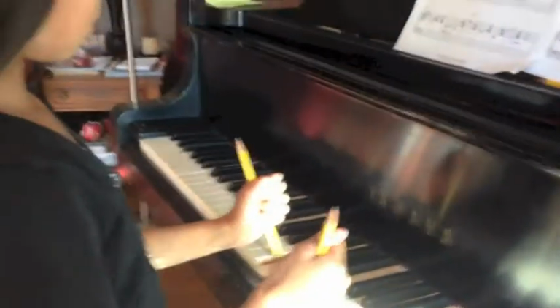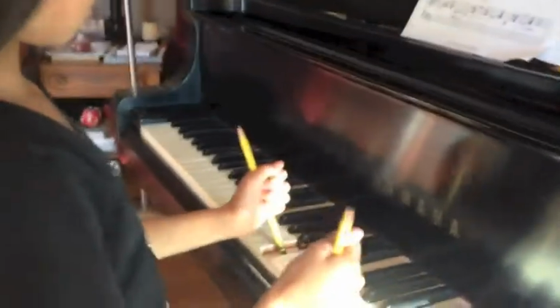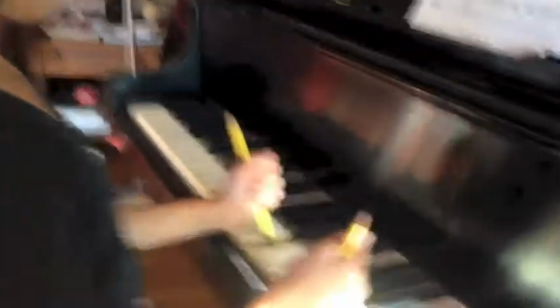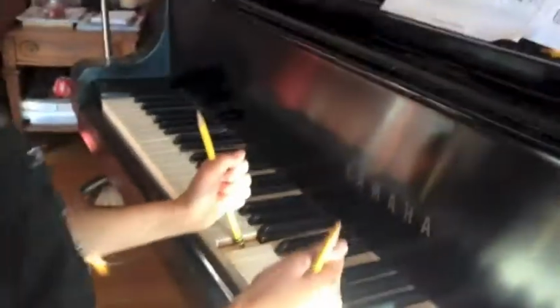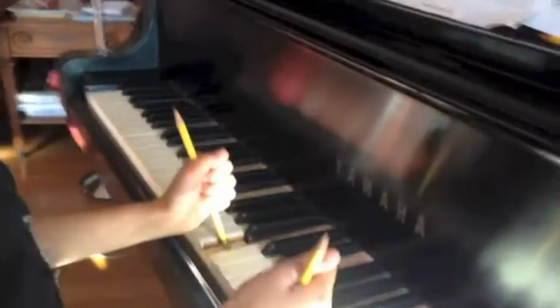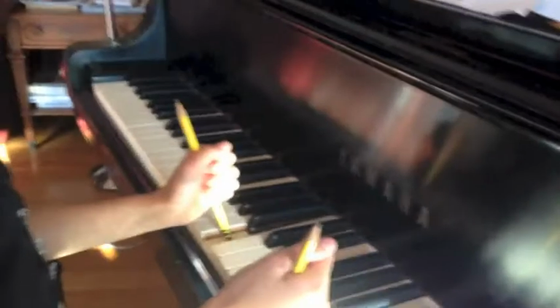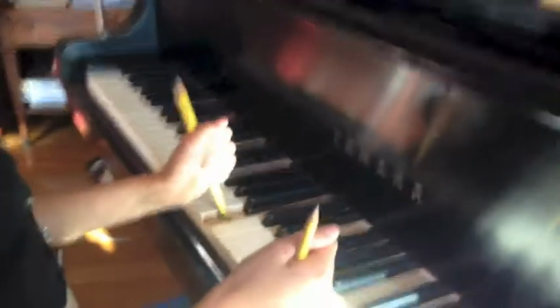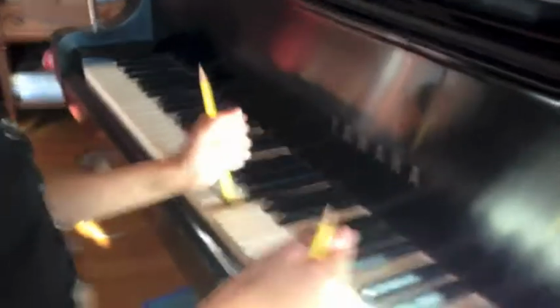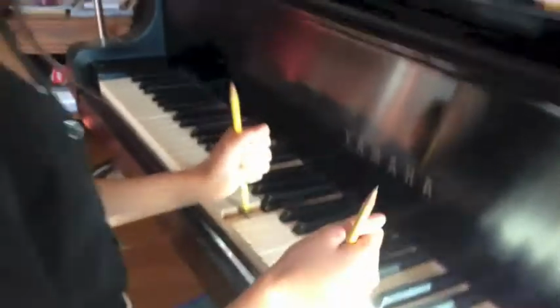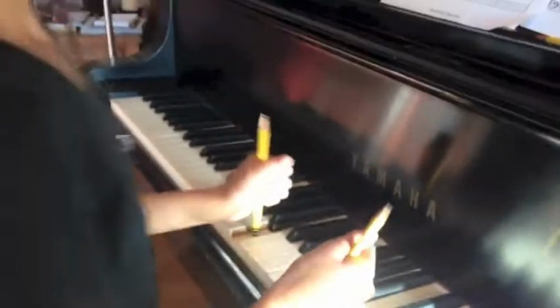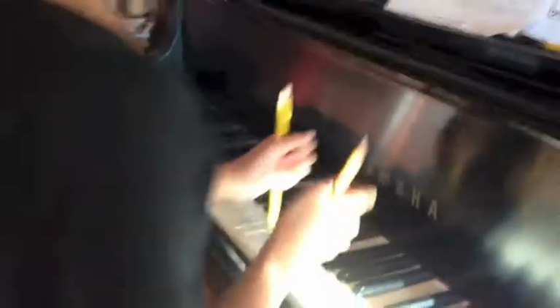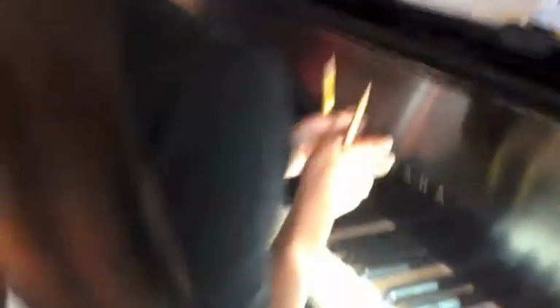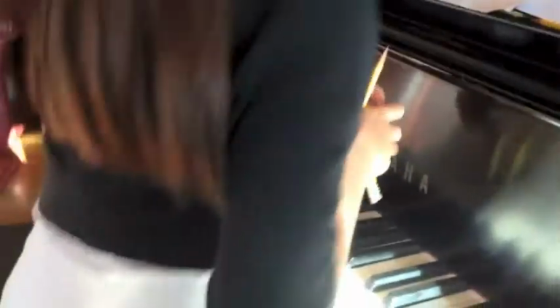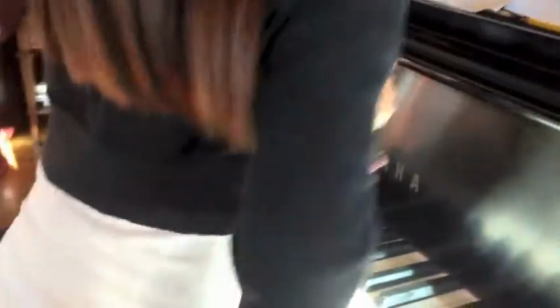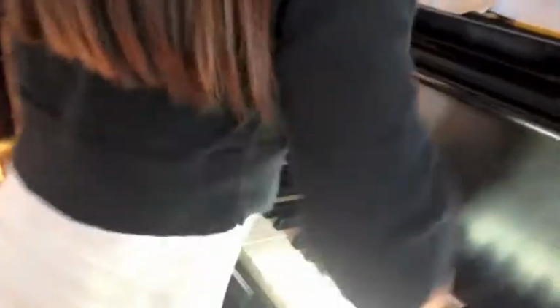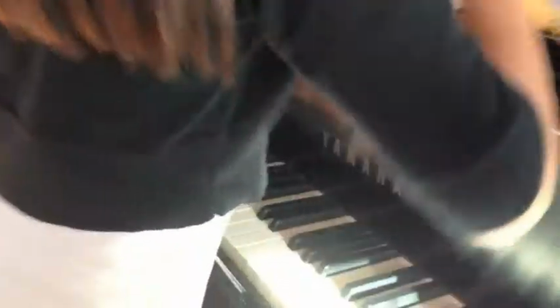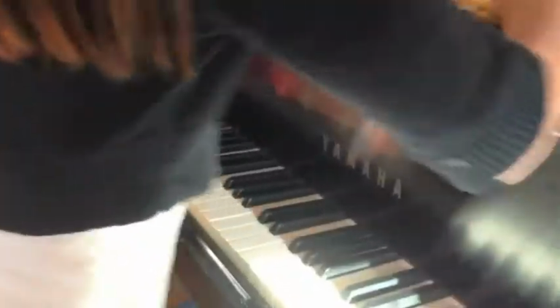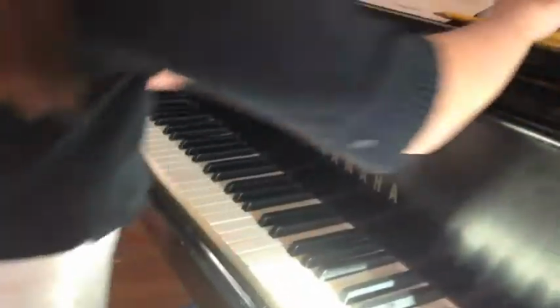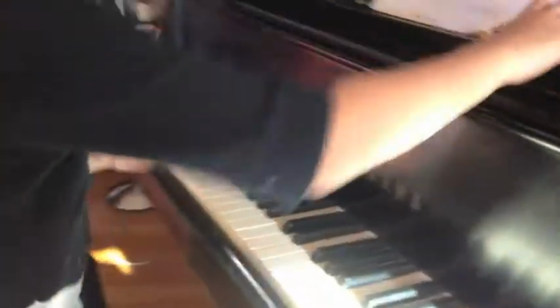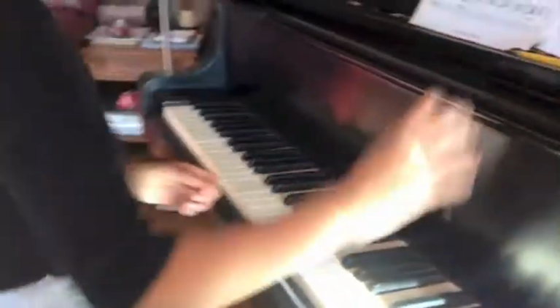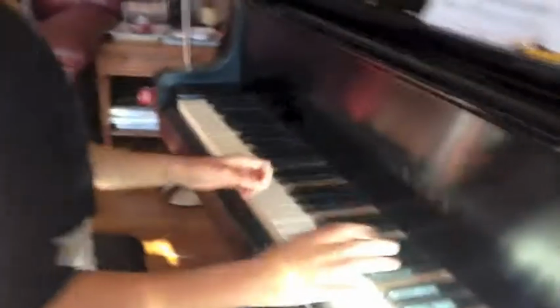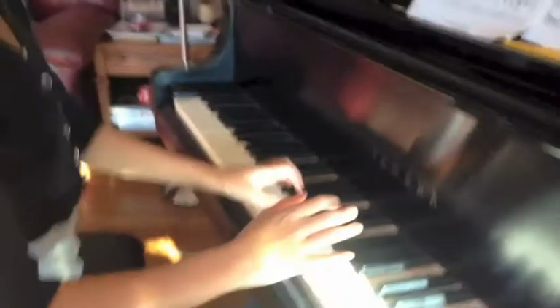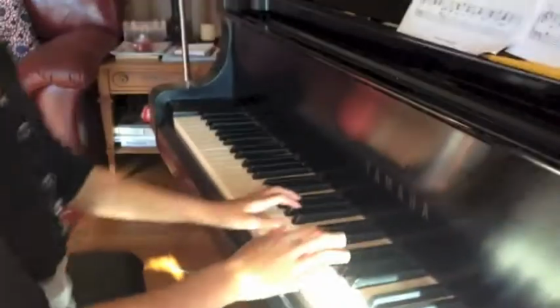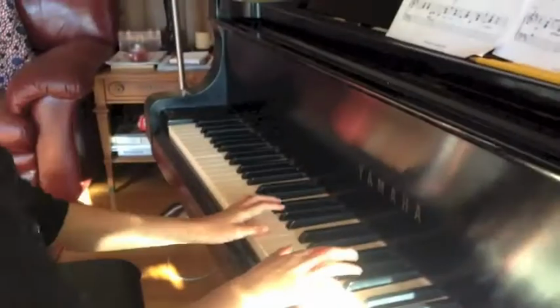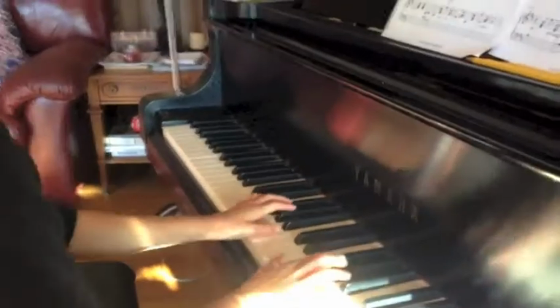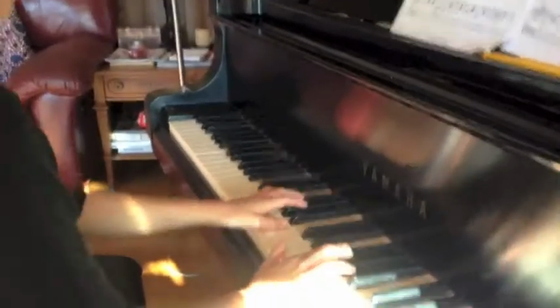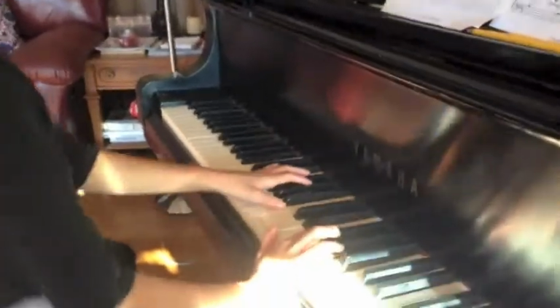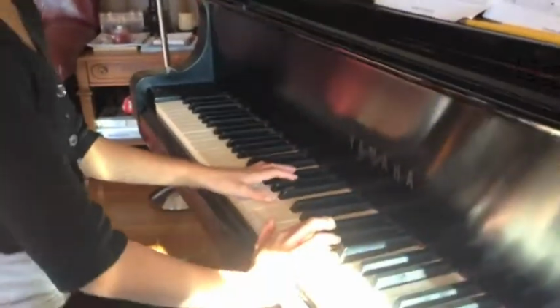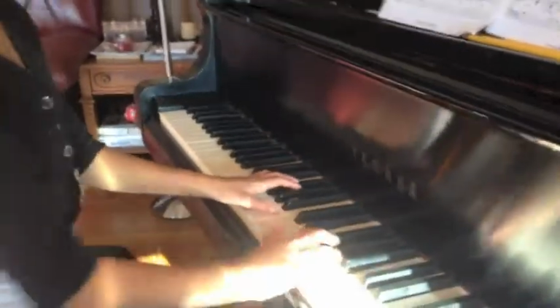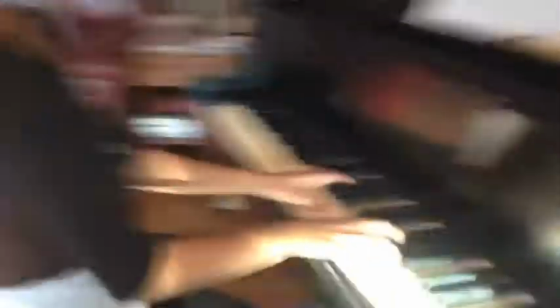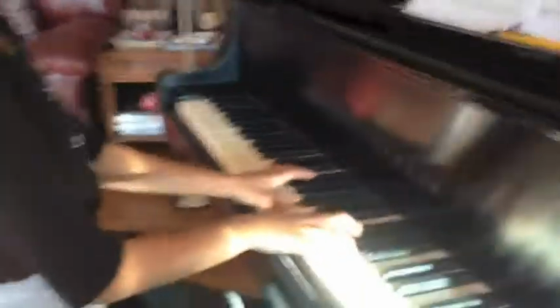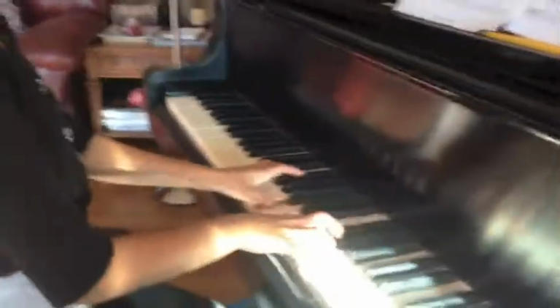Now try it hands together by yourself and see if you can get that same kind of sound that you got with those pencils.